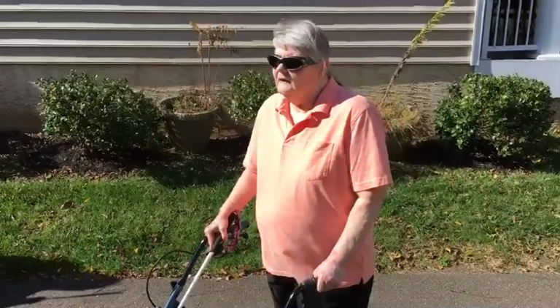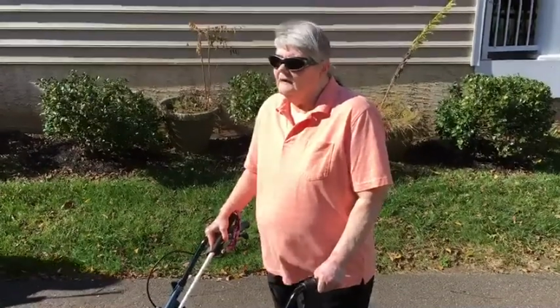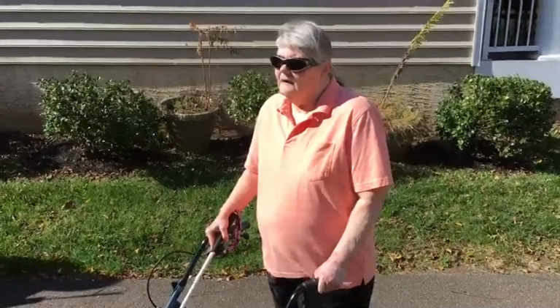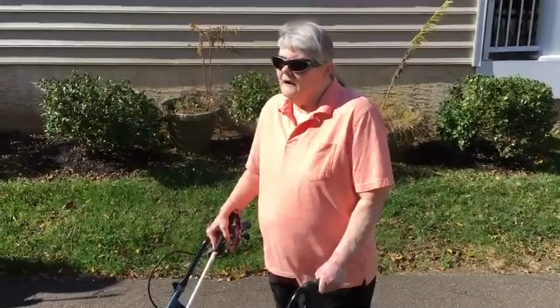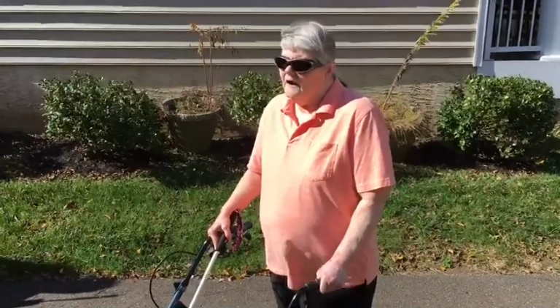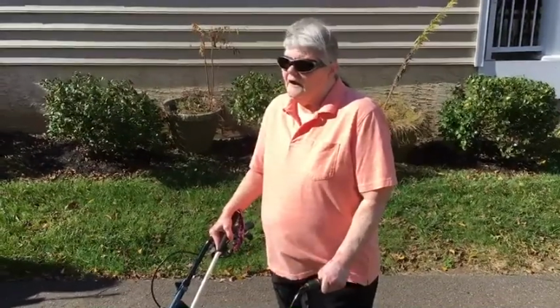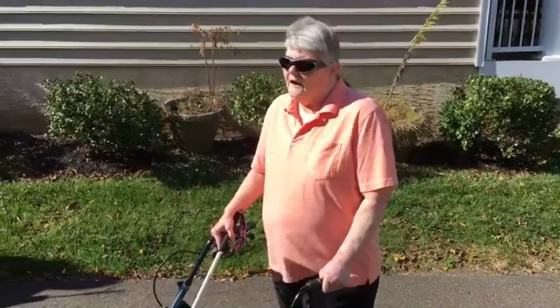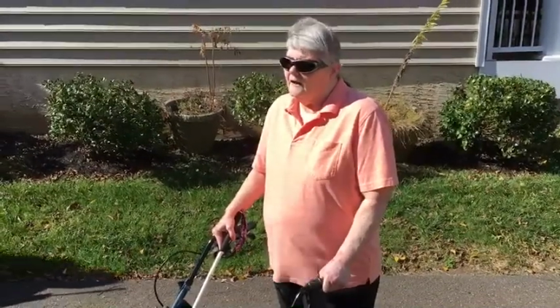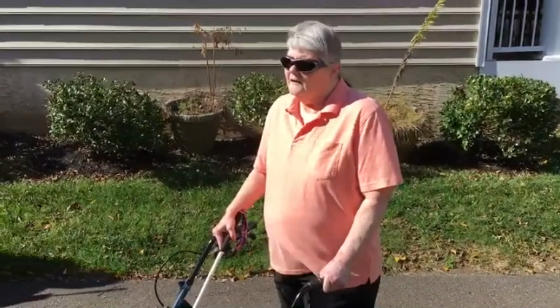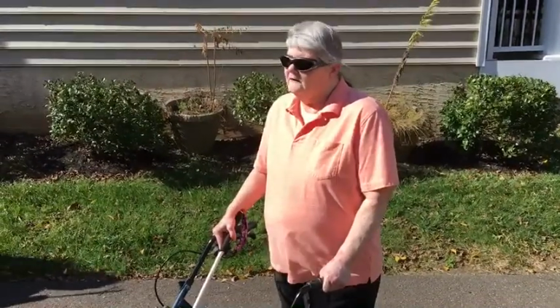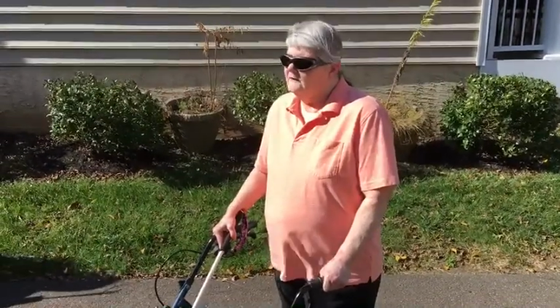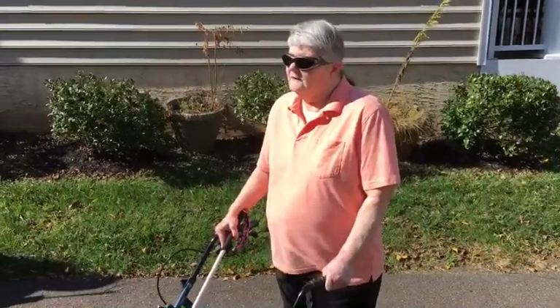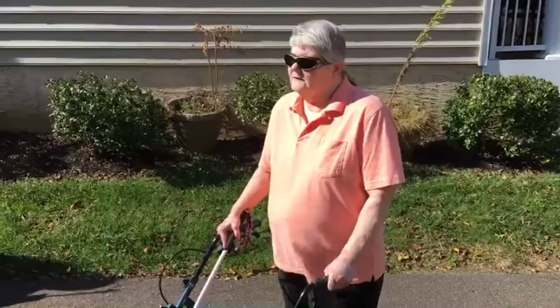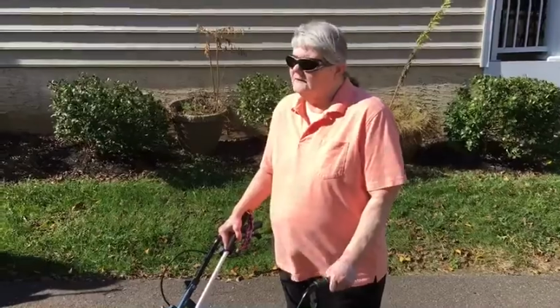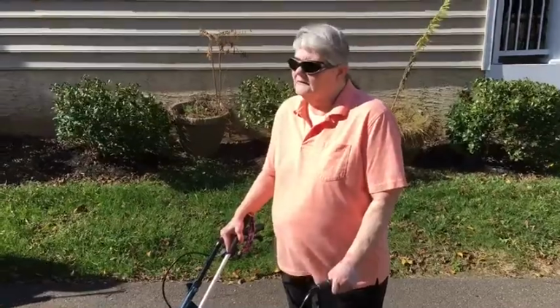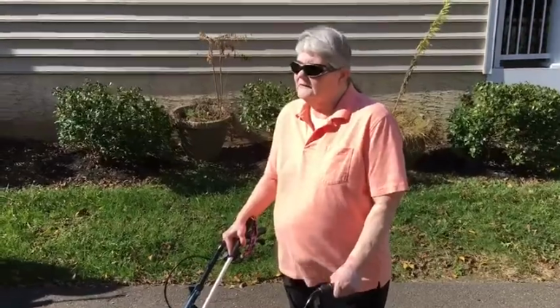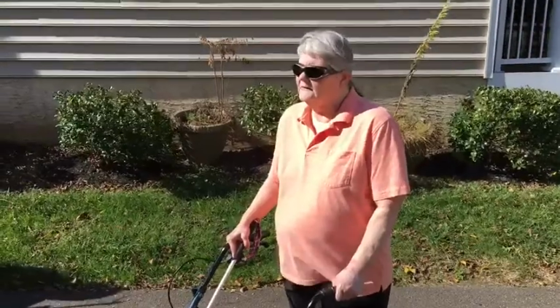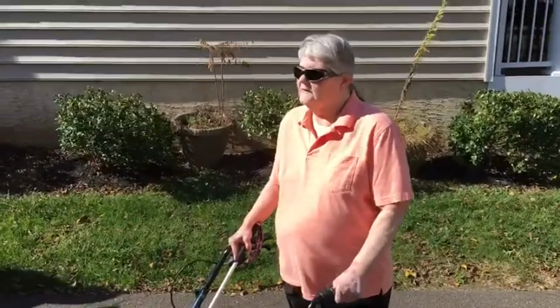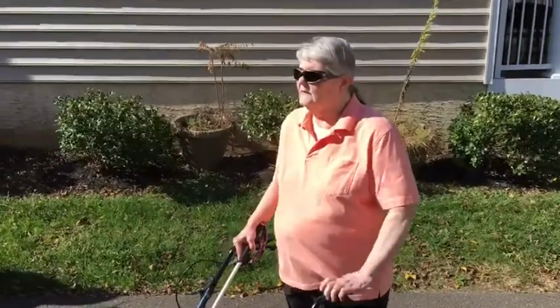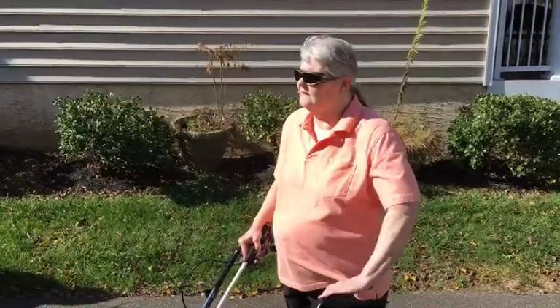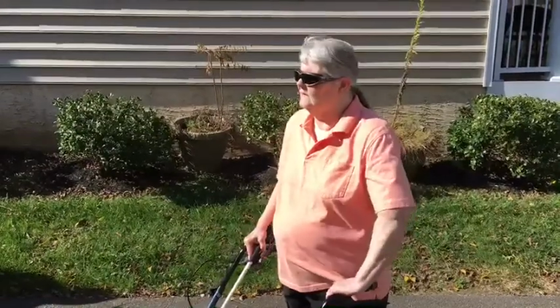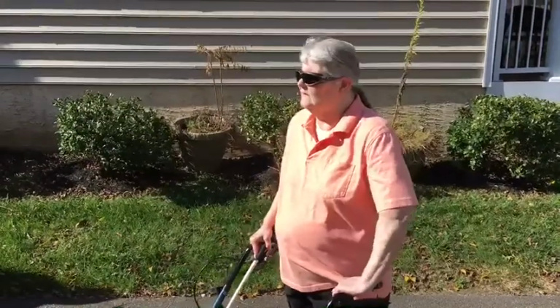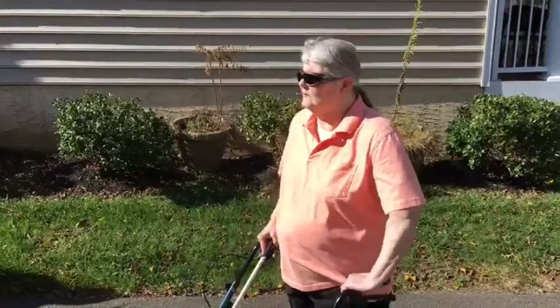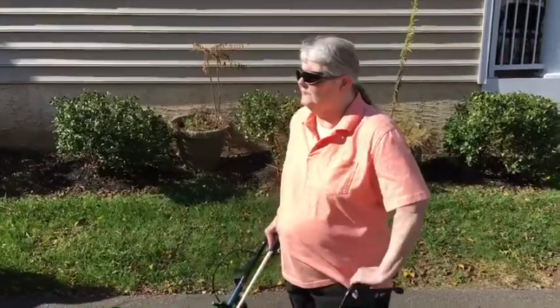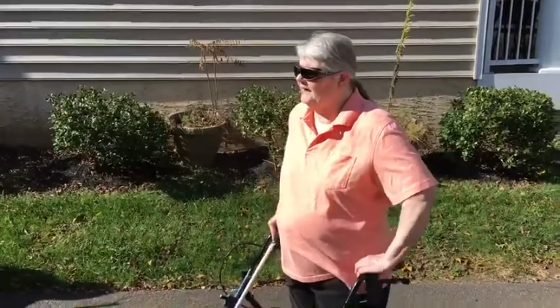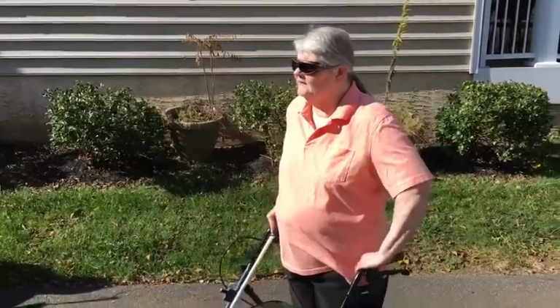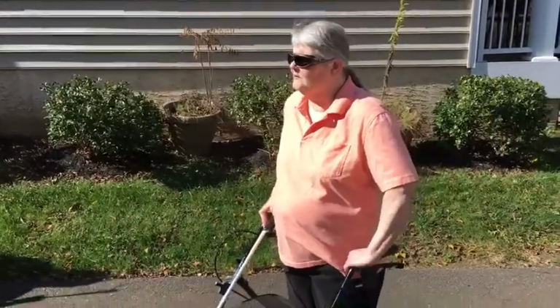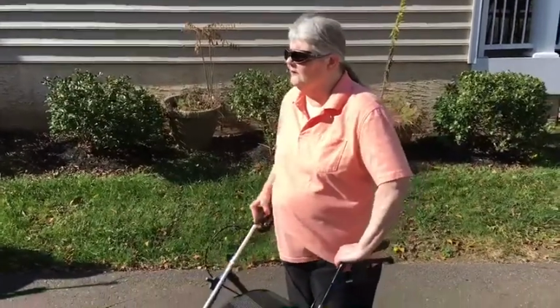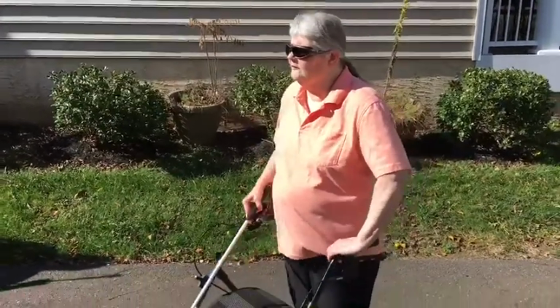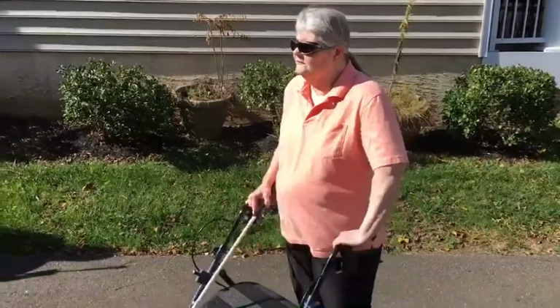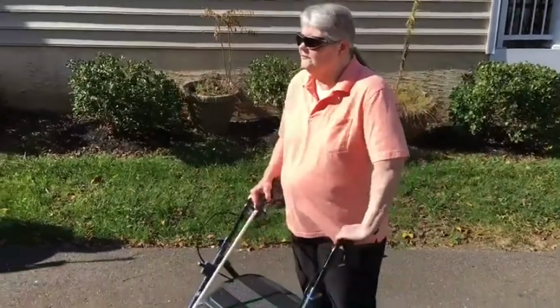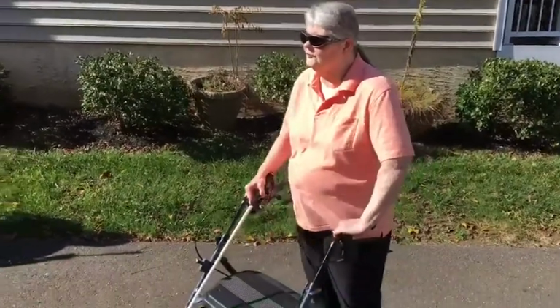Can you turn around so everybody can see the walker? The back of the walker? Sure.